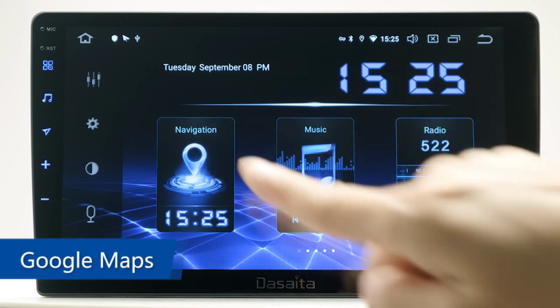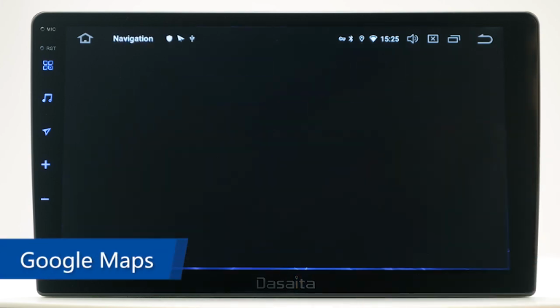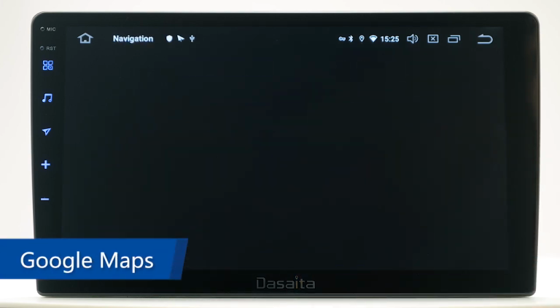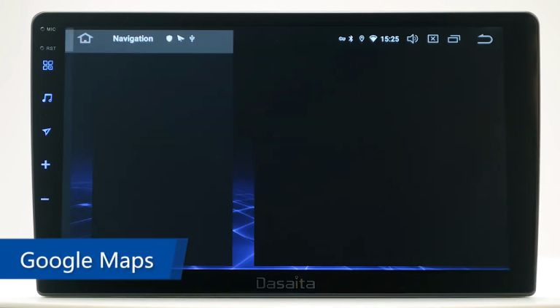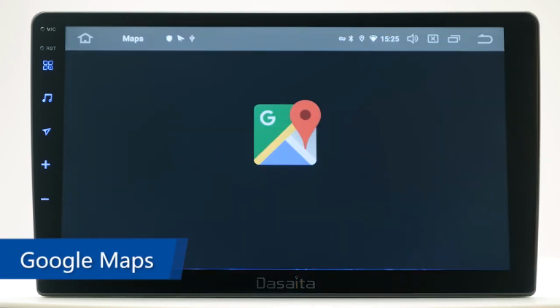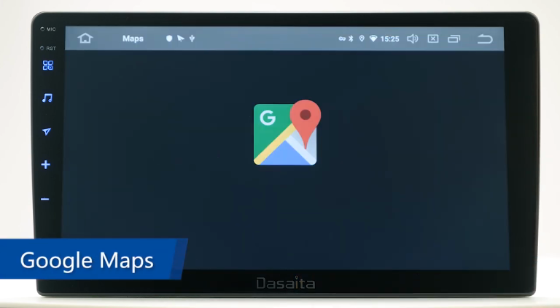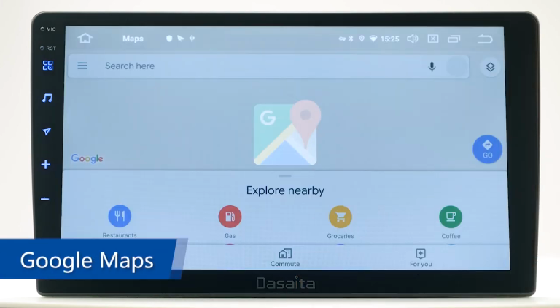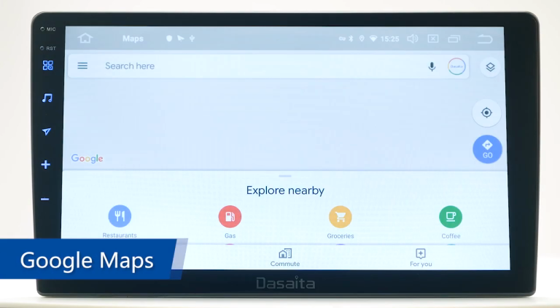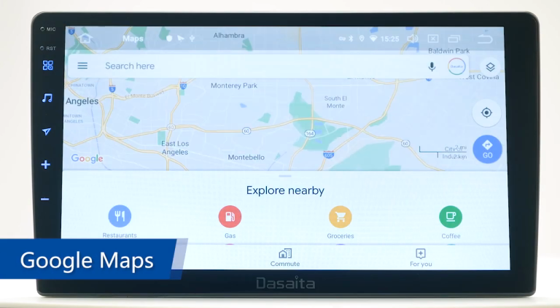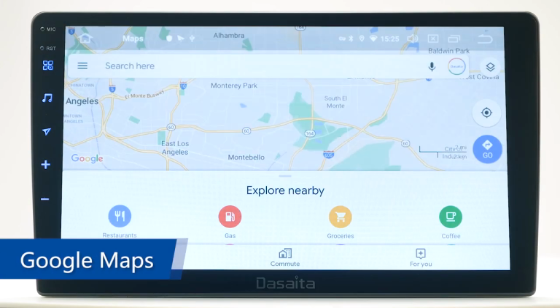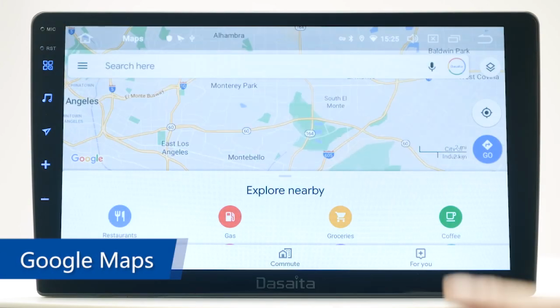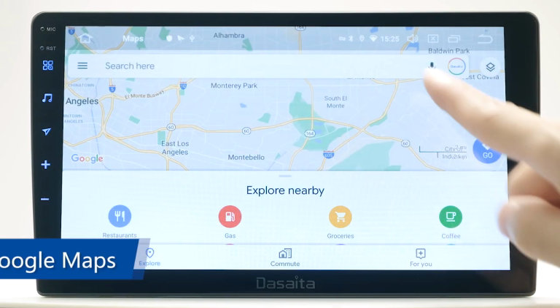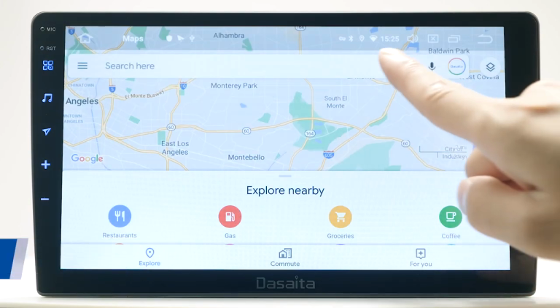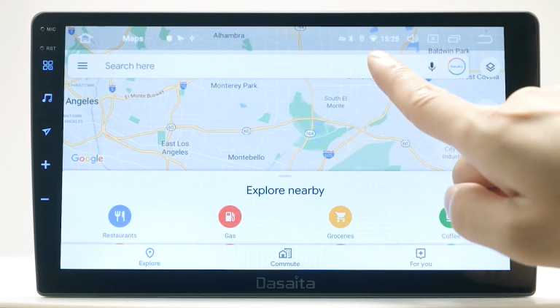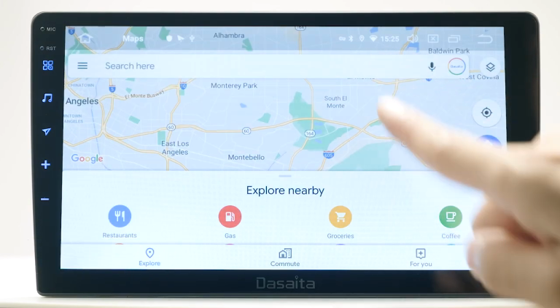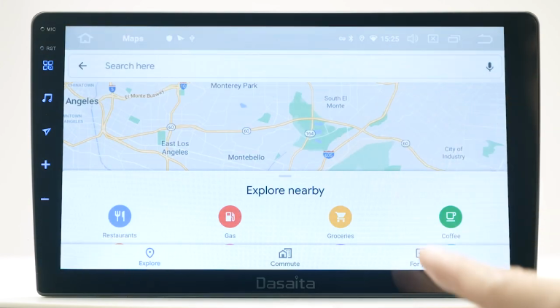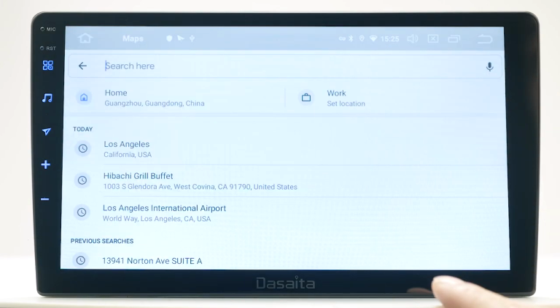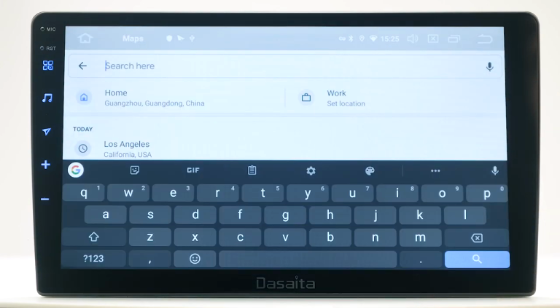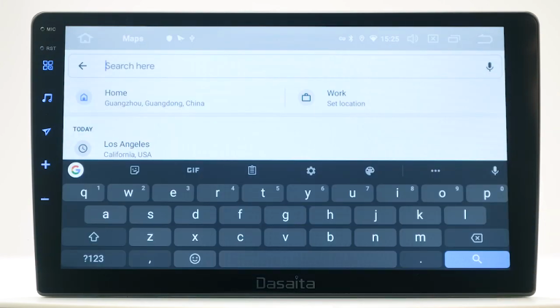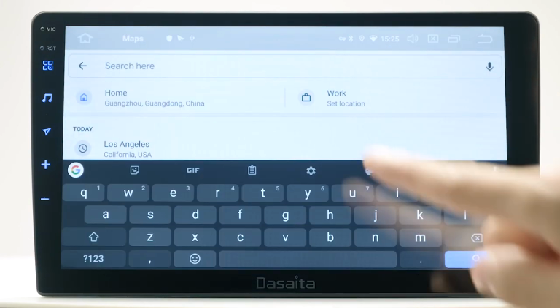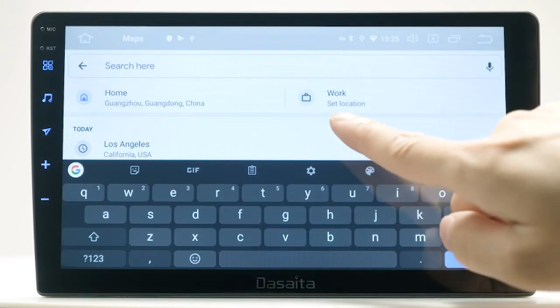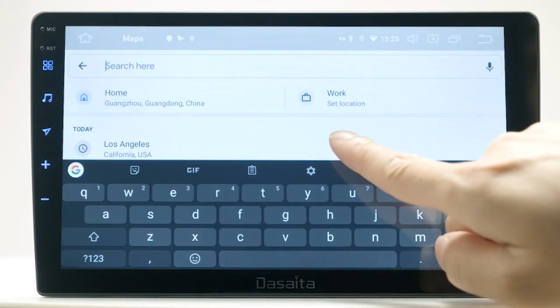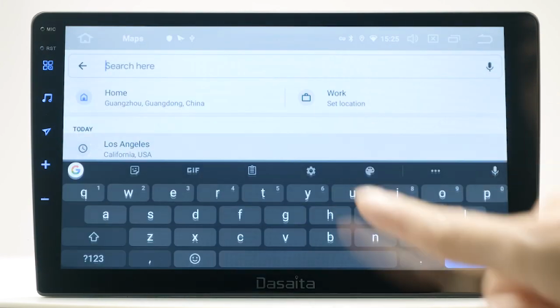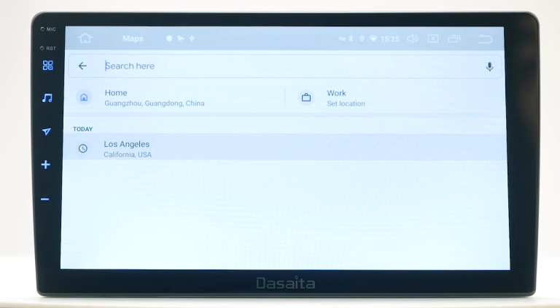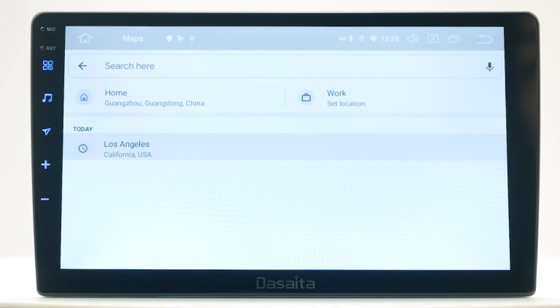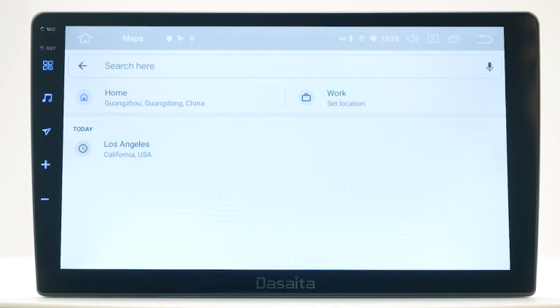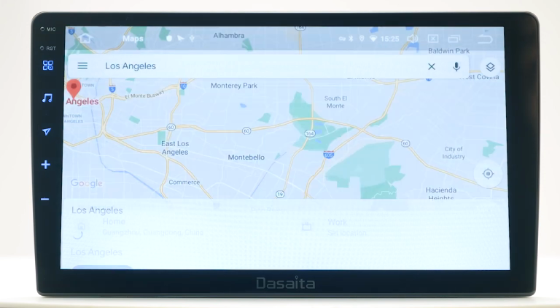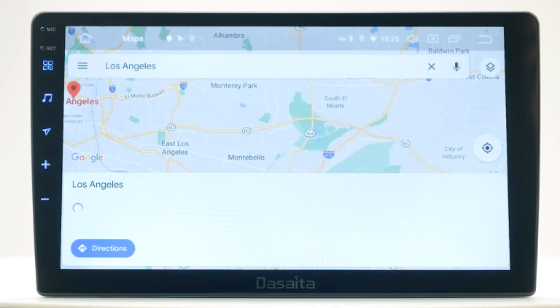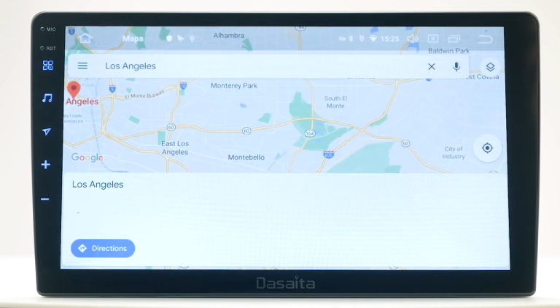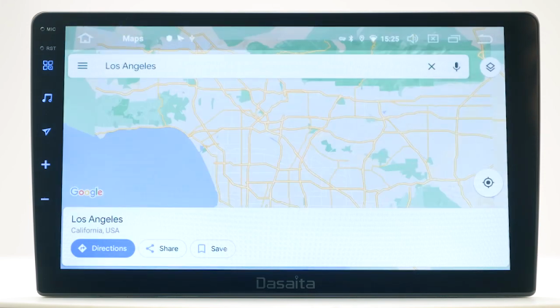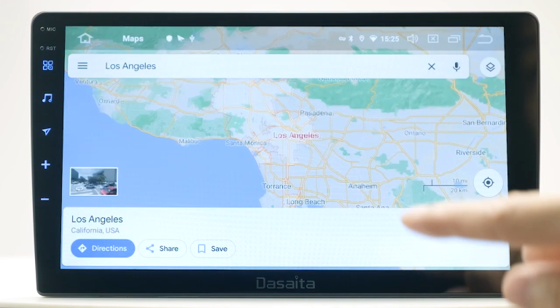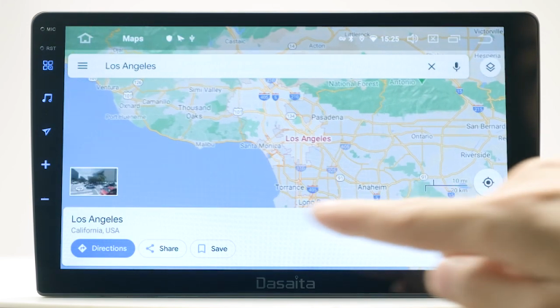Google Maps. Connect to a Wi-Fi hotspot or 3G dongle, and you can use online Google Maps.